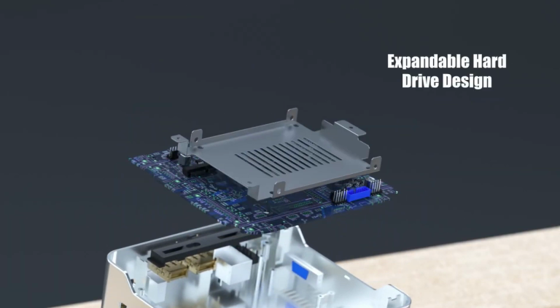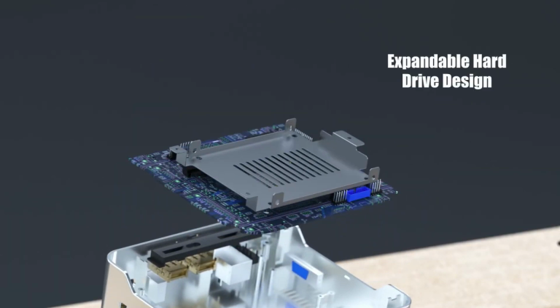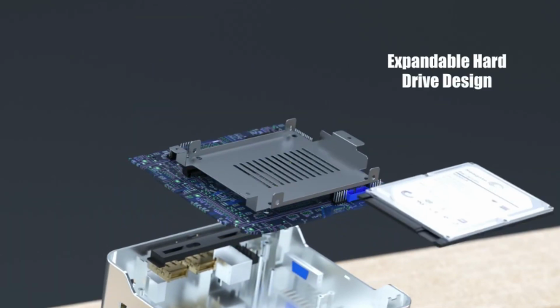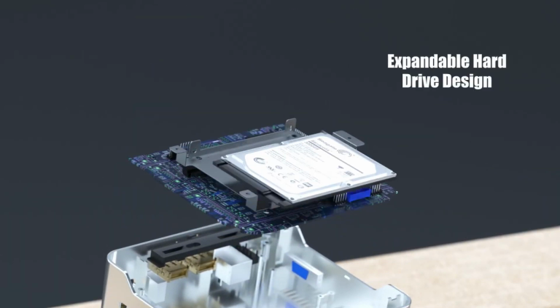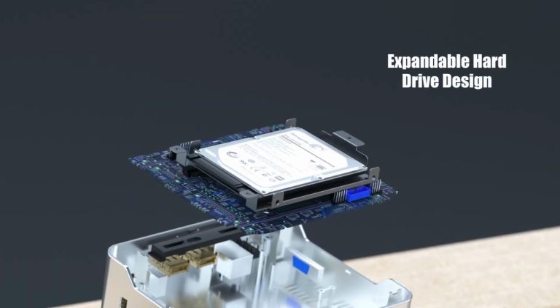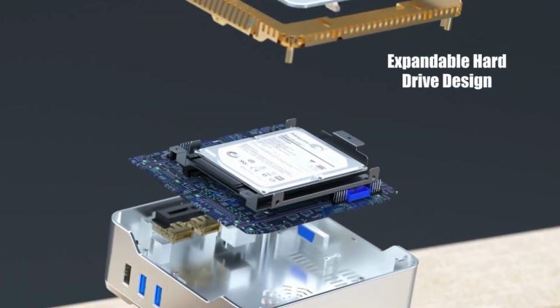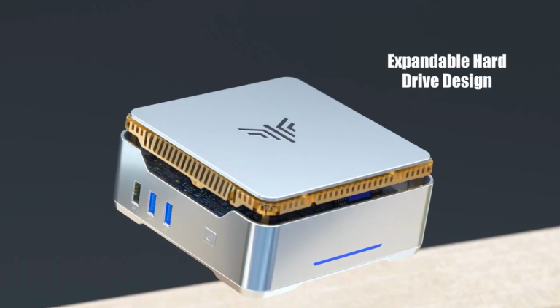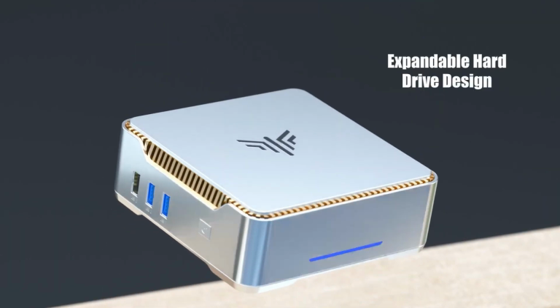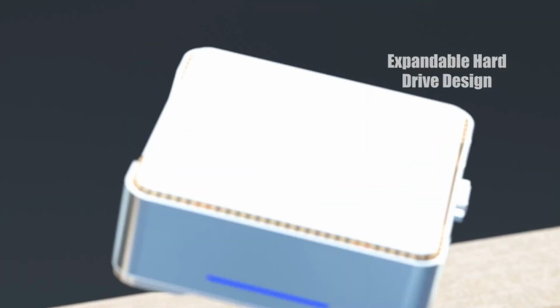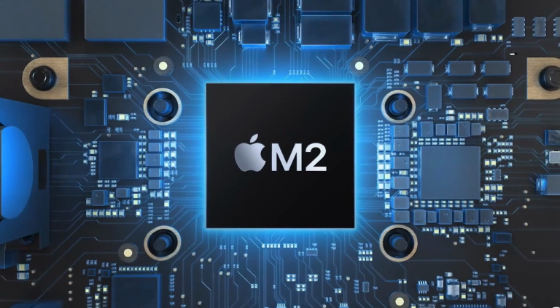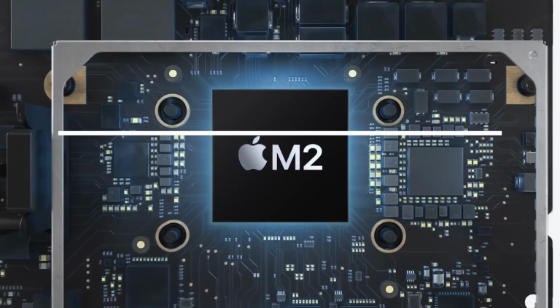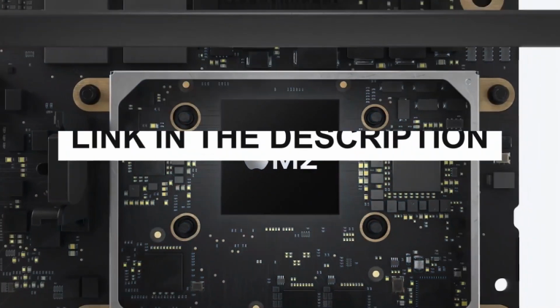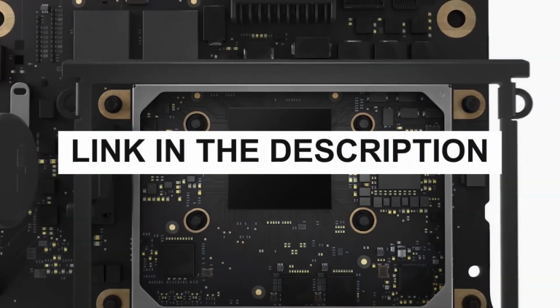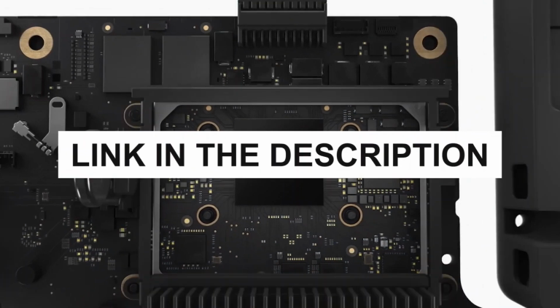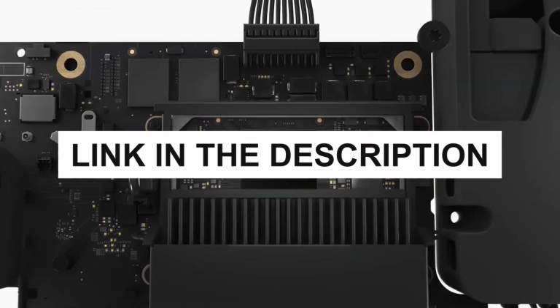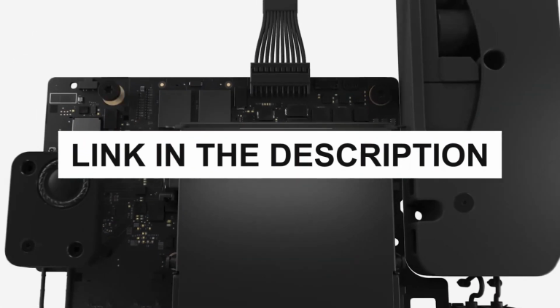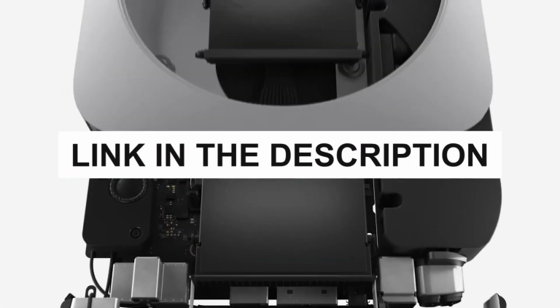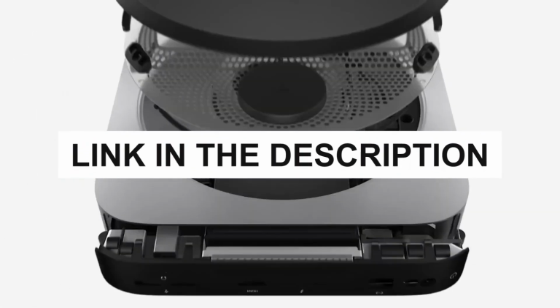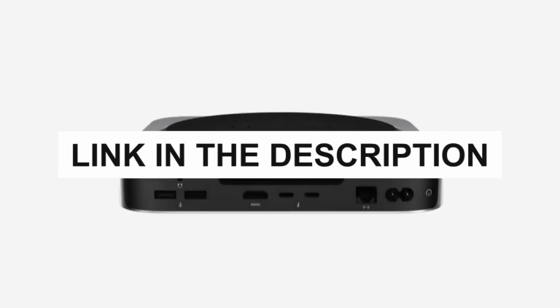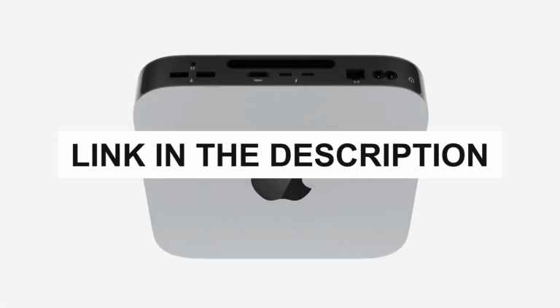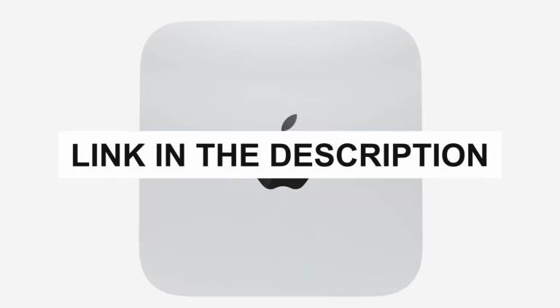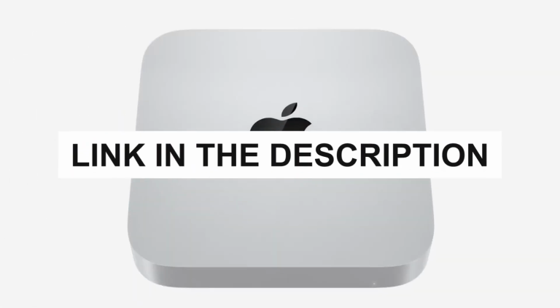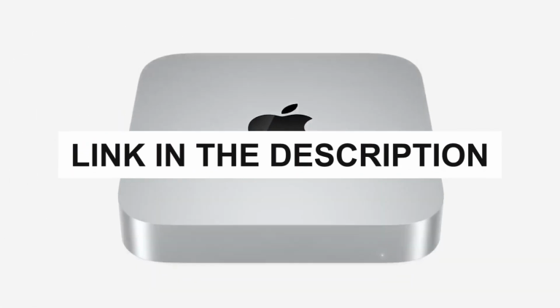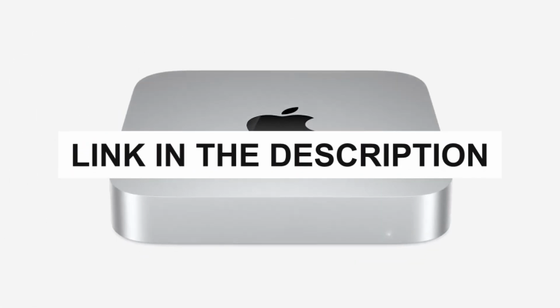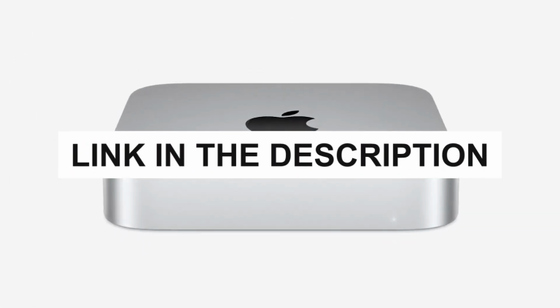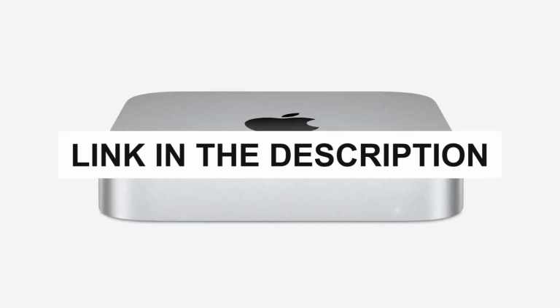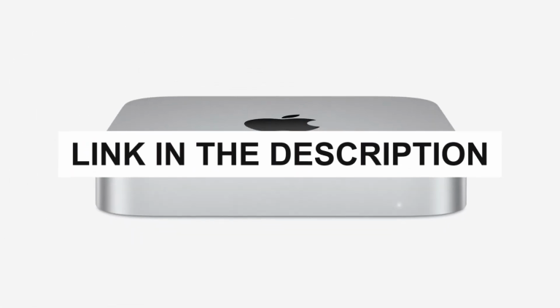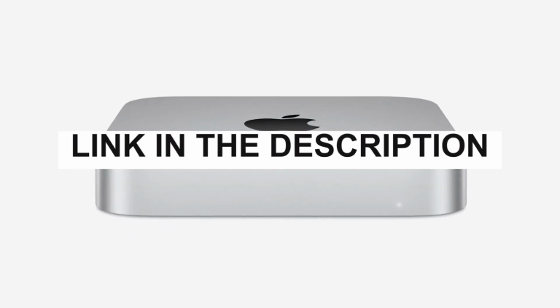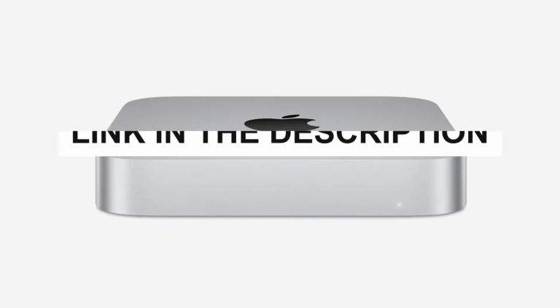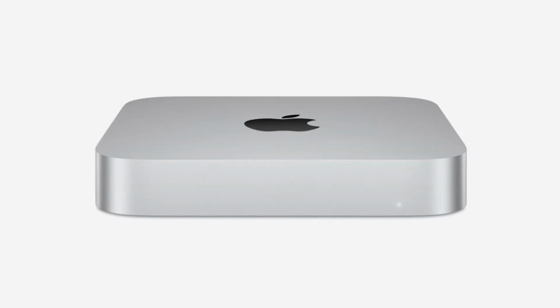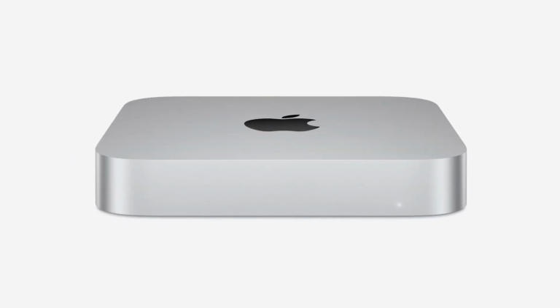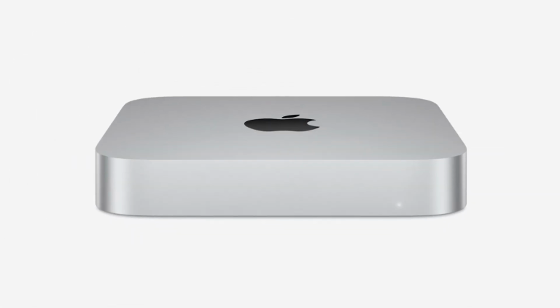Also, you can check the pricing for any of these products in the description below. Now, let's get started.